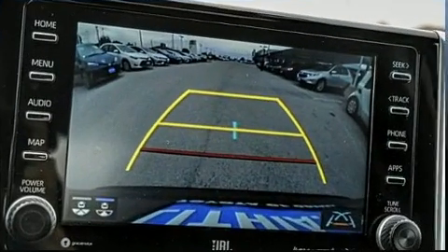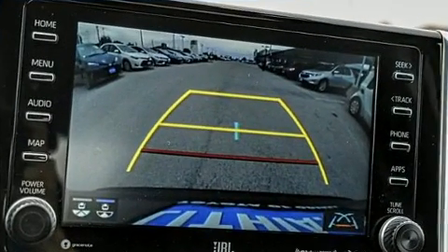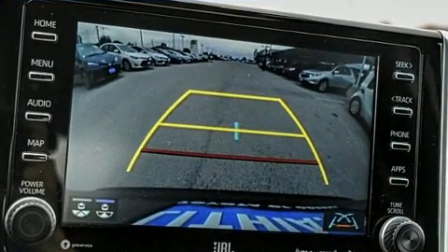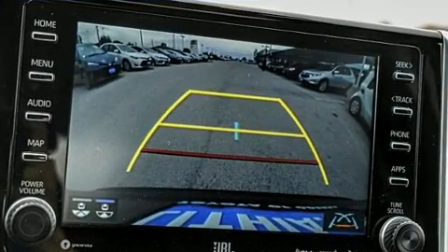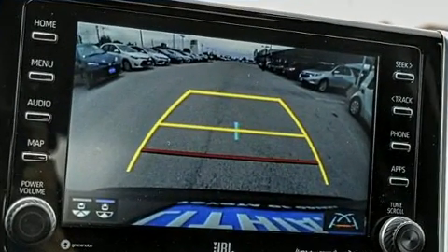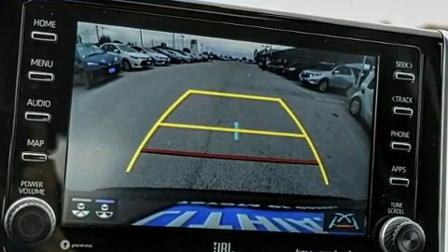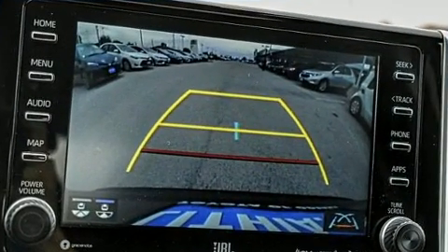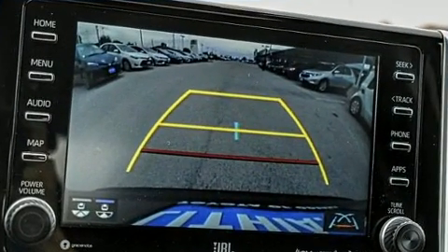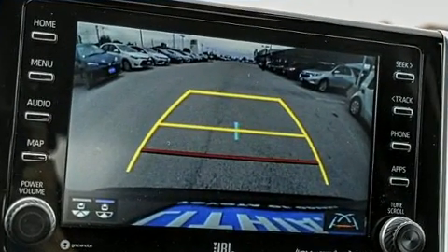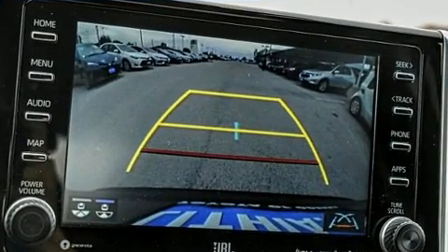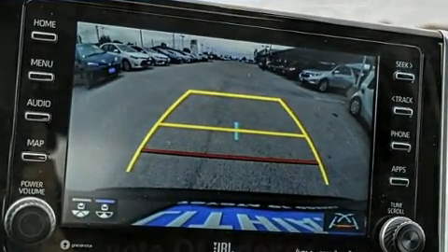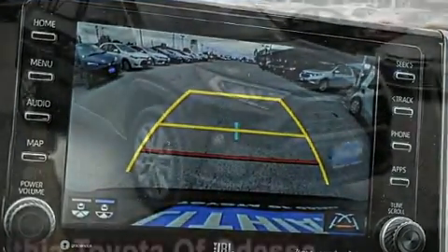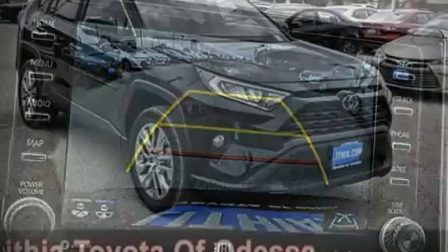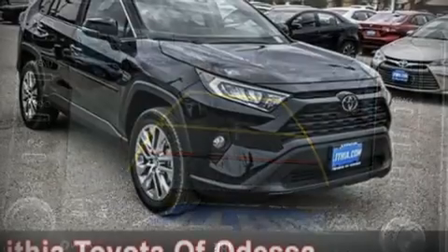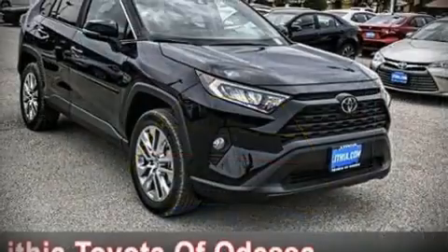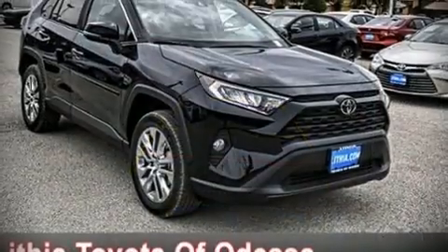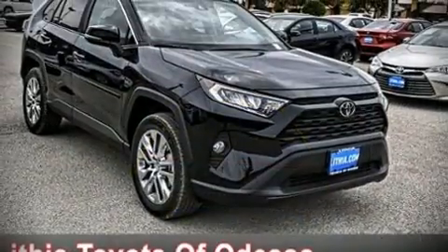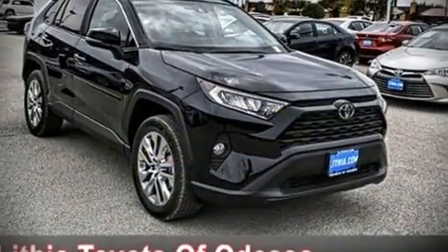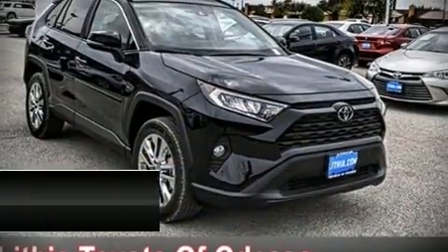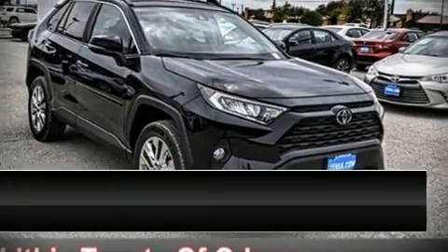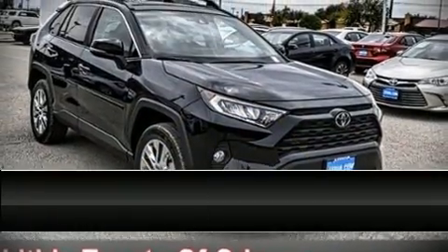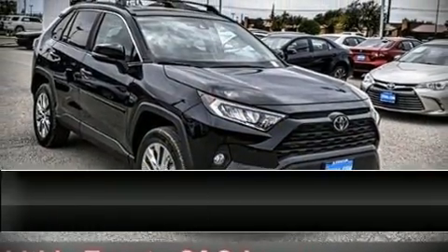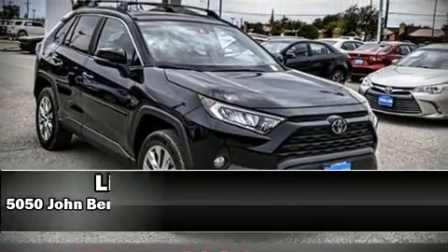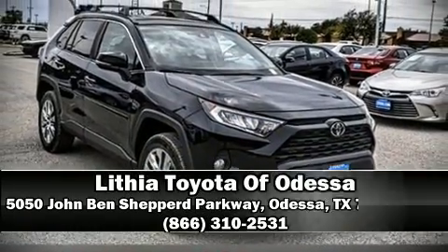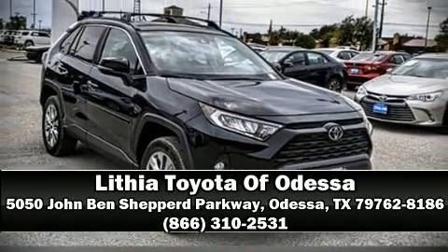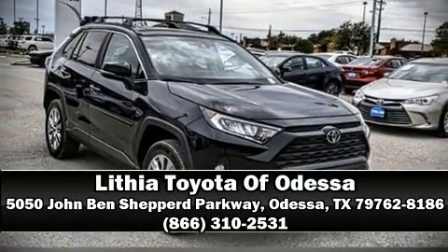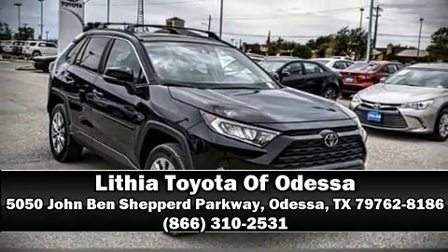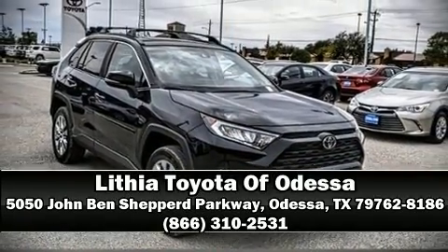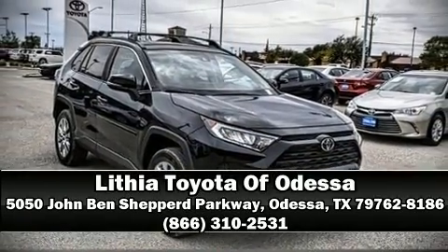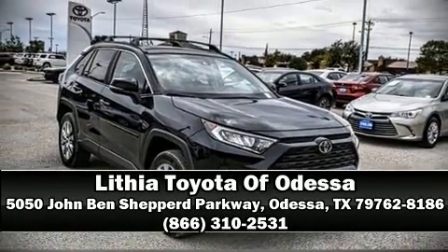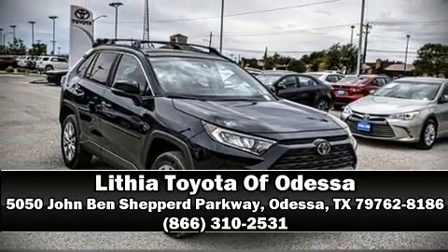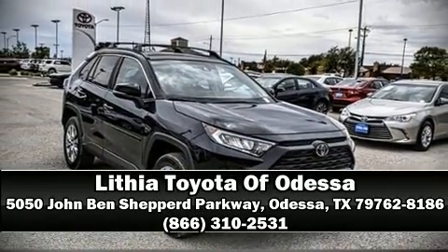Our sales reps are extremely helpful and knowledgeable. Call now to schedule a test drive. We'll see you right now.